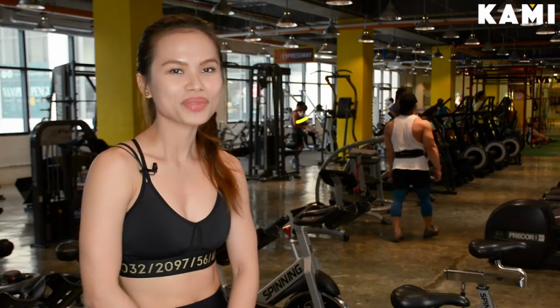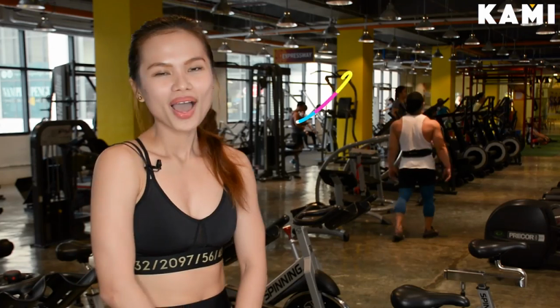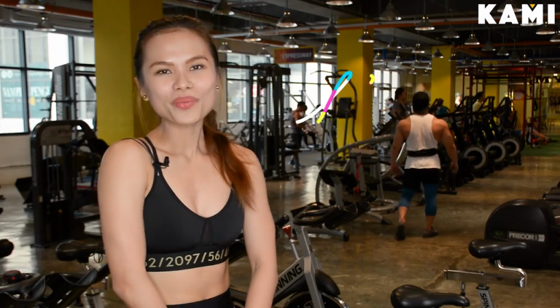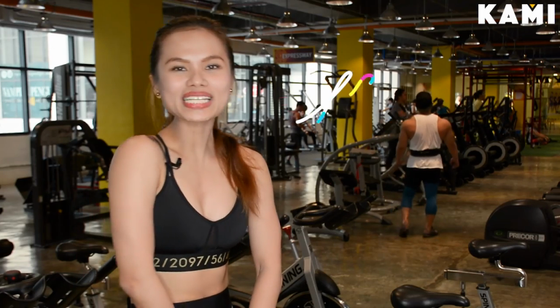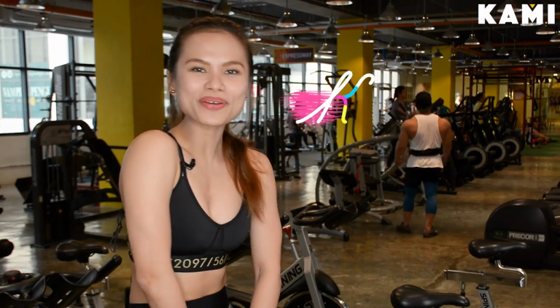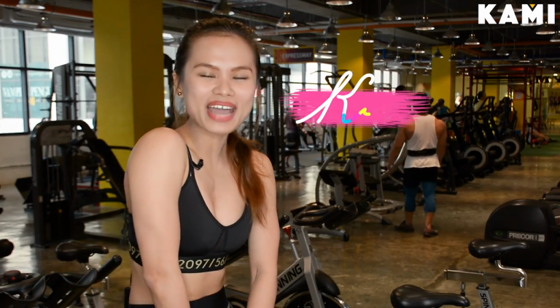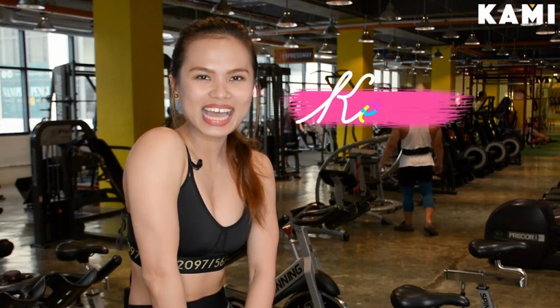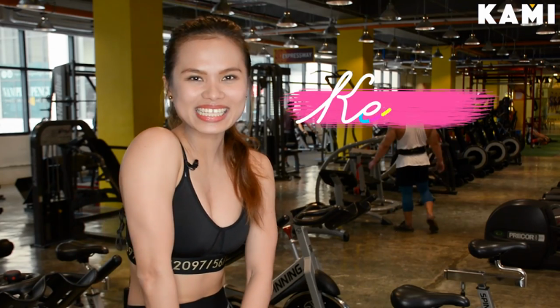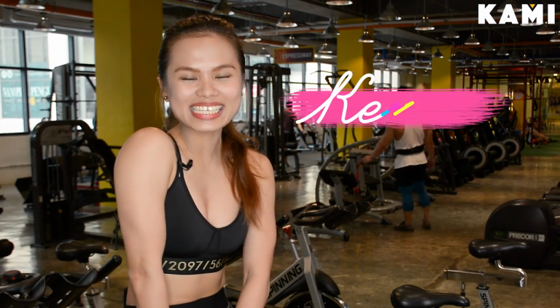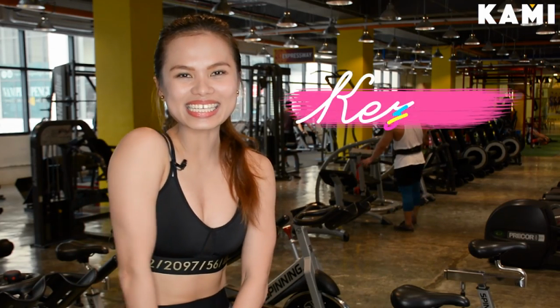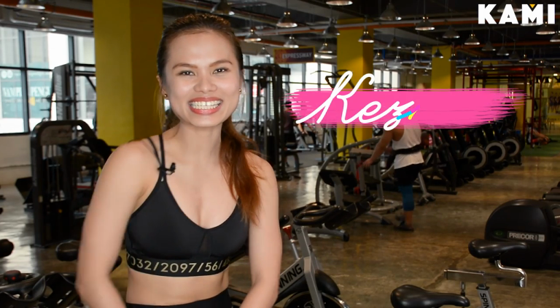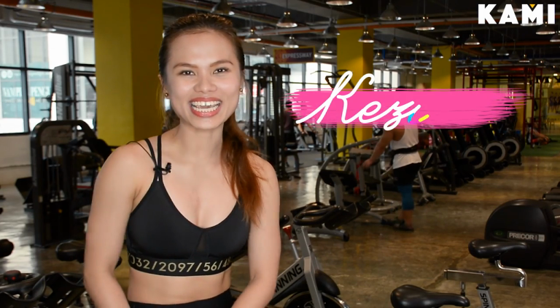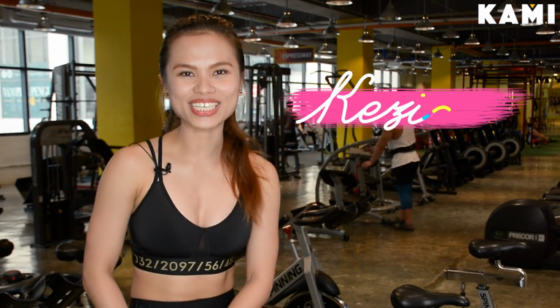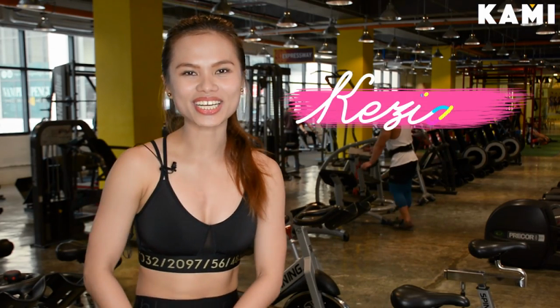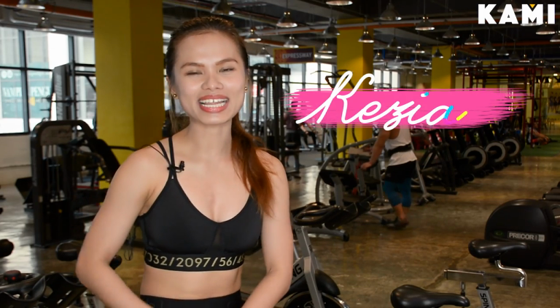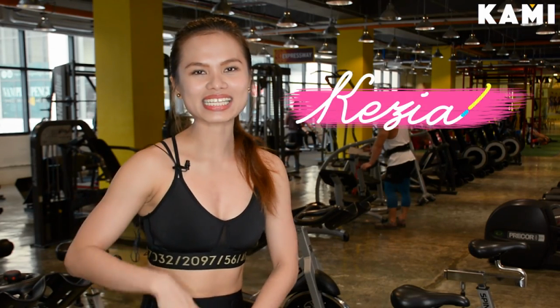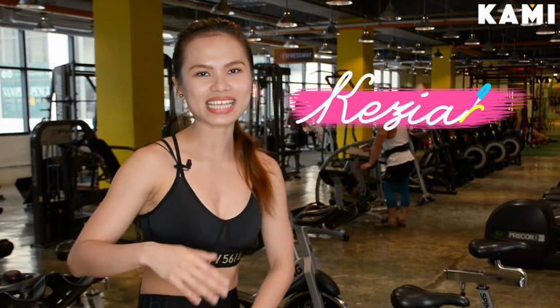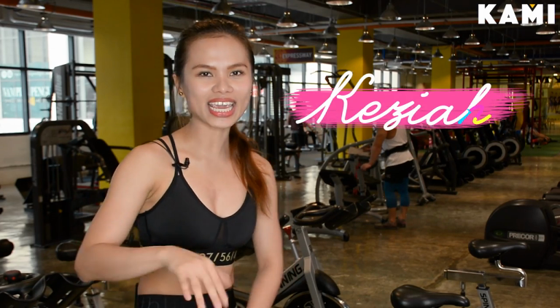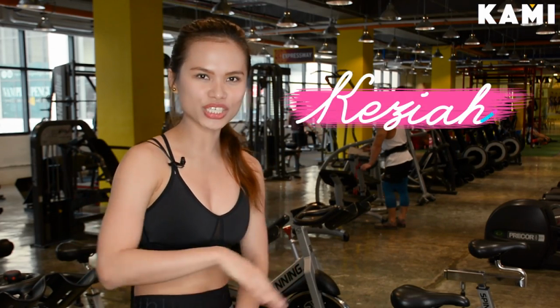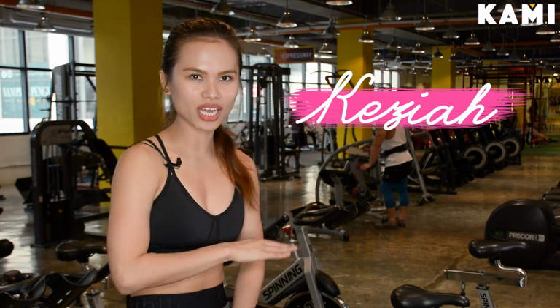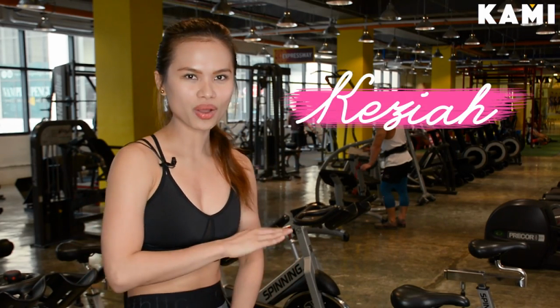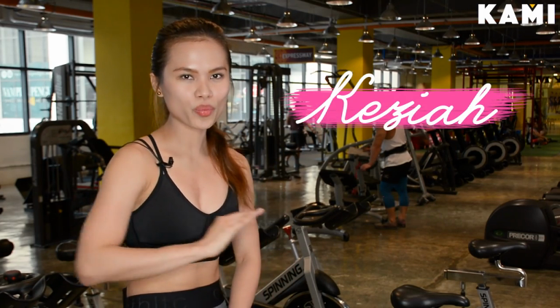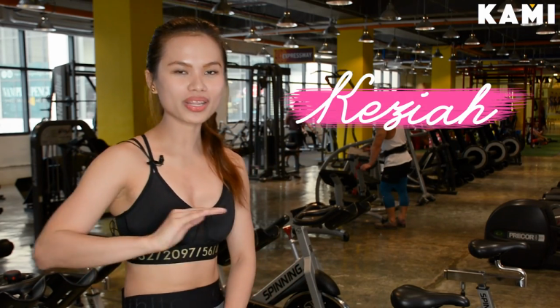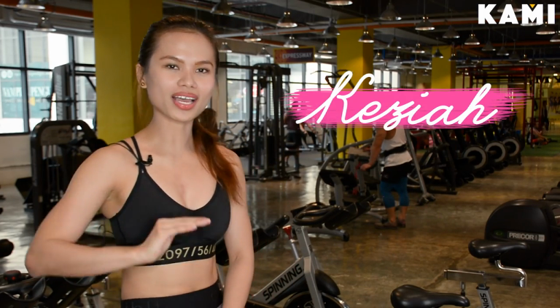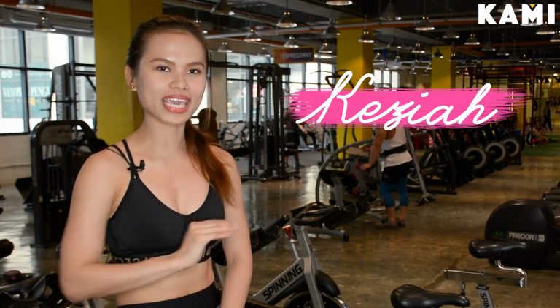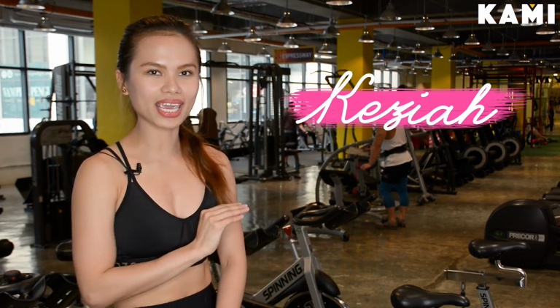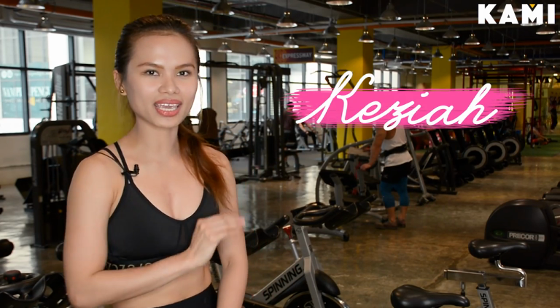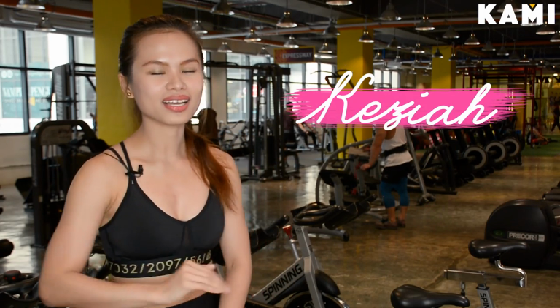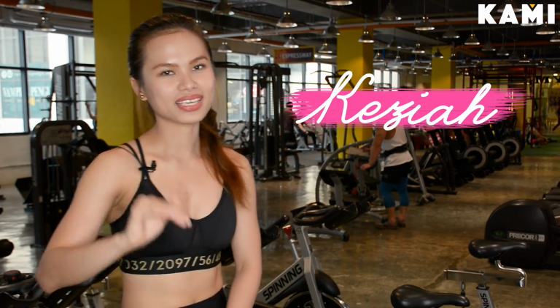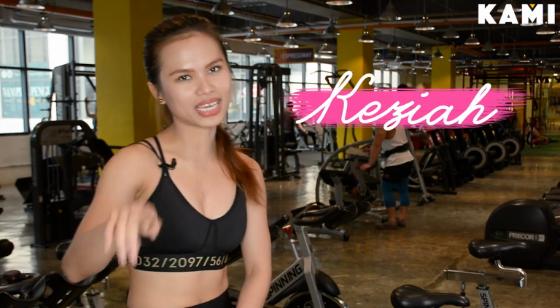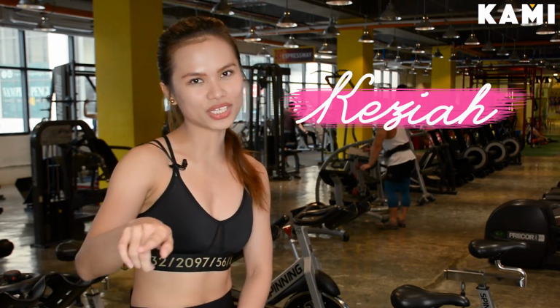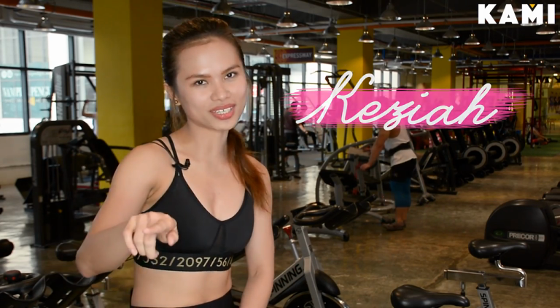What's up guys? This is Kasia — that's Asia with a K. Kasia.